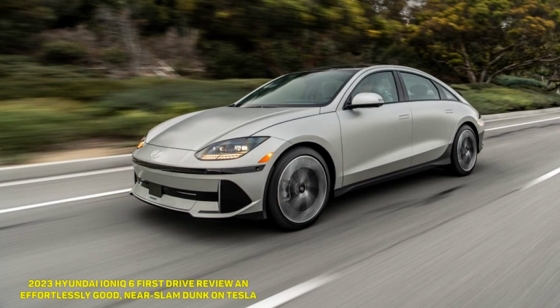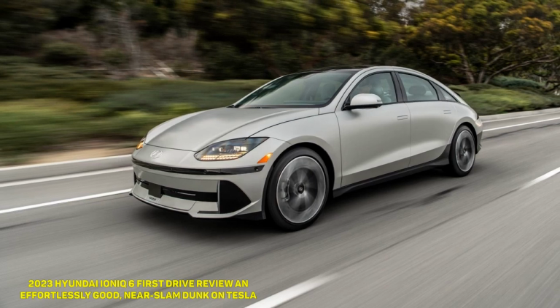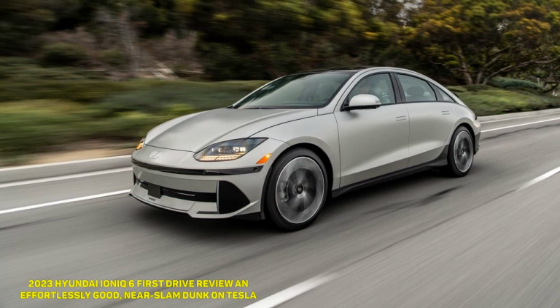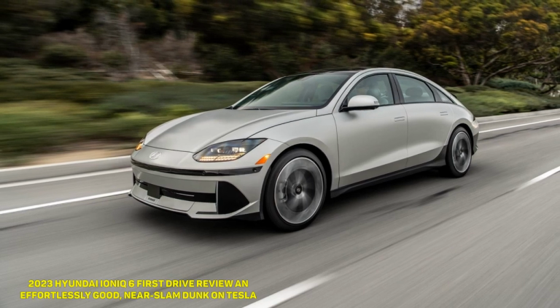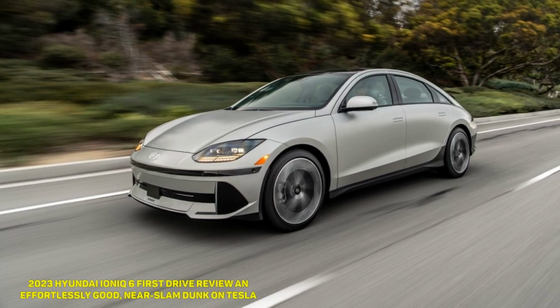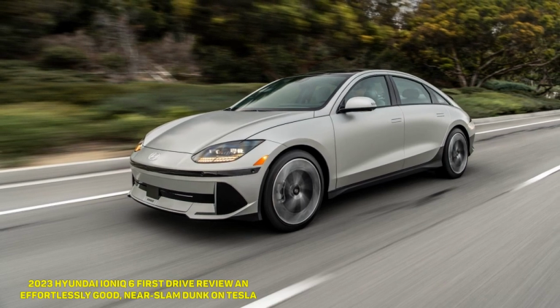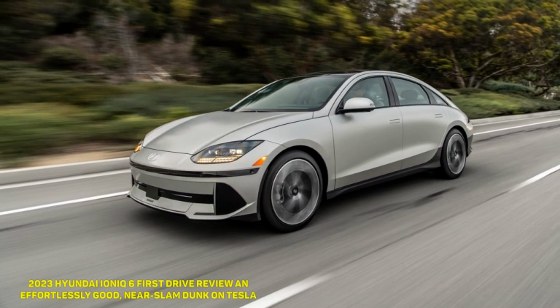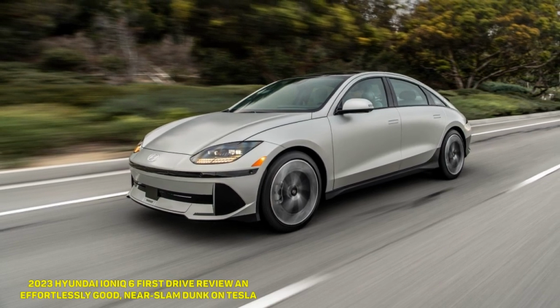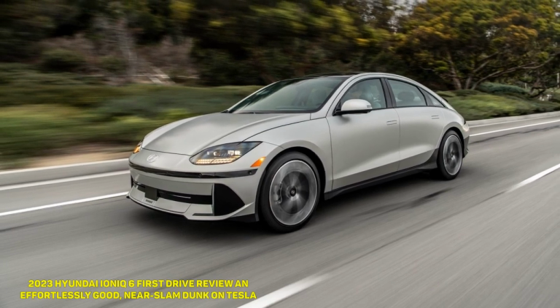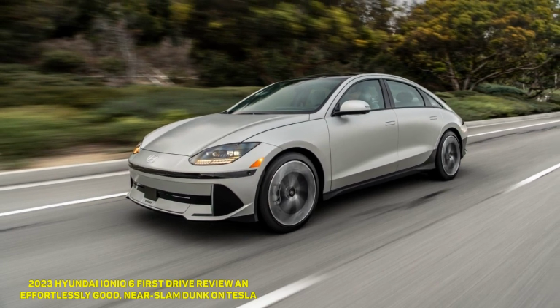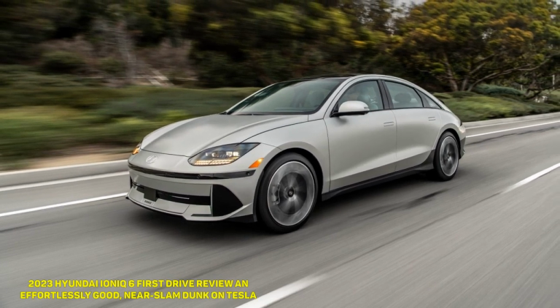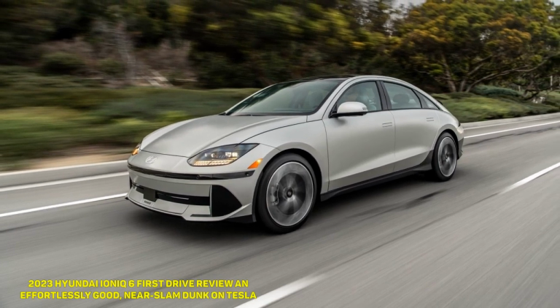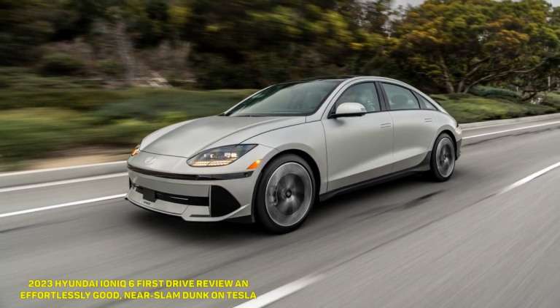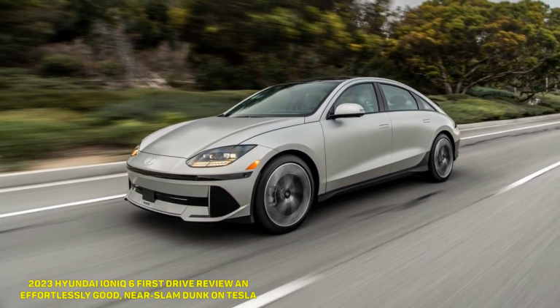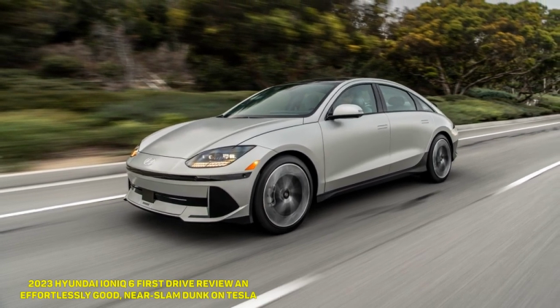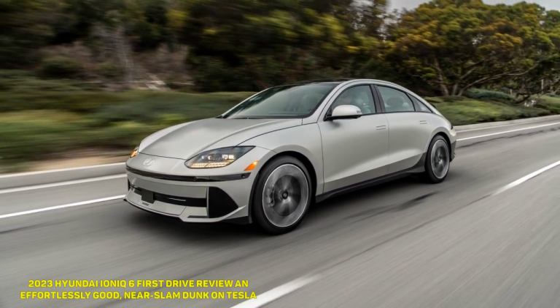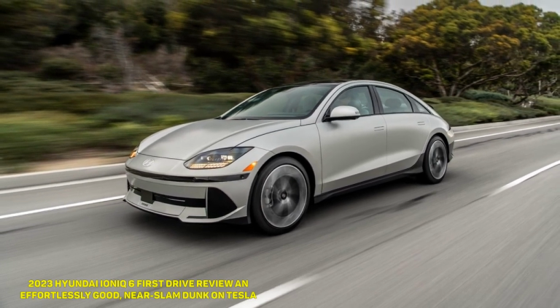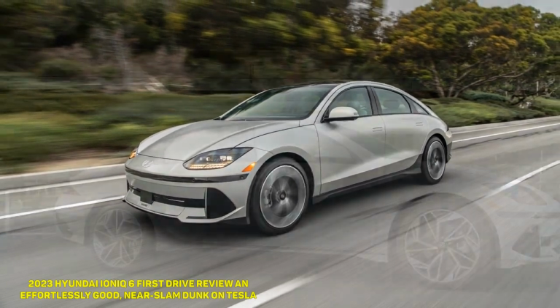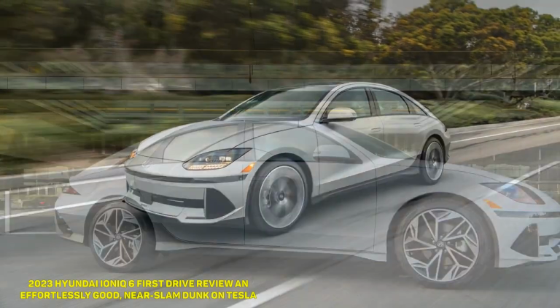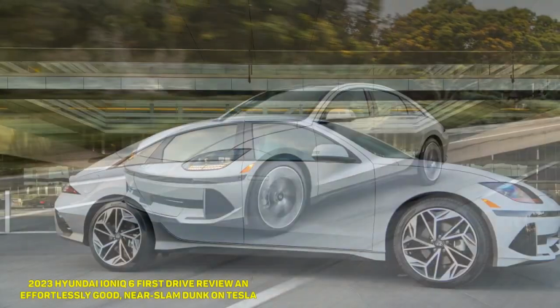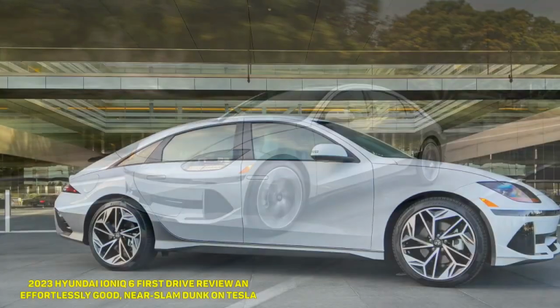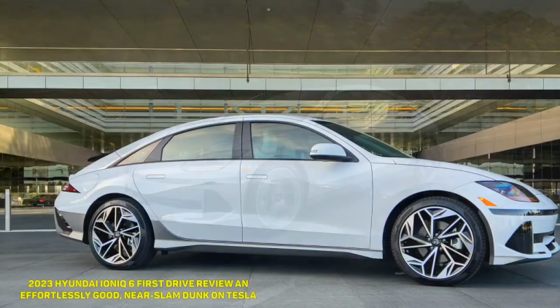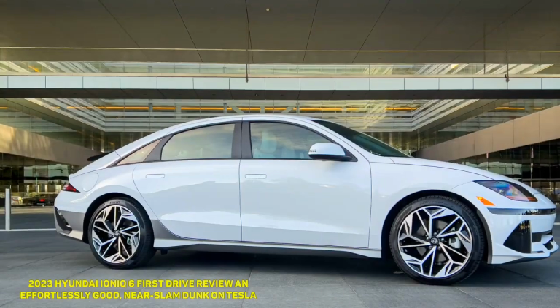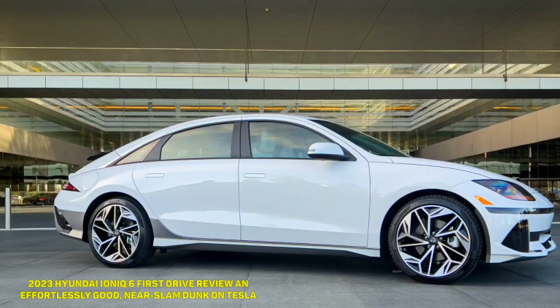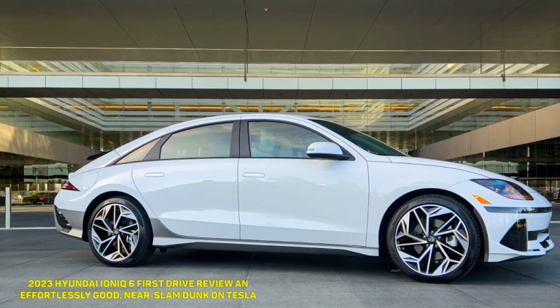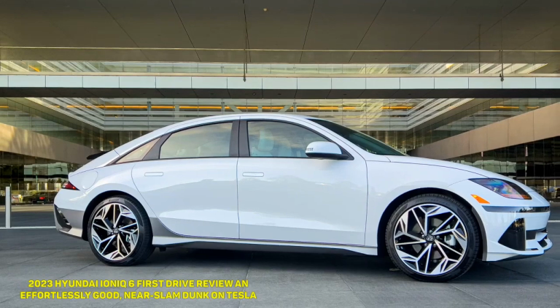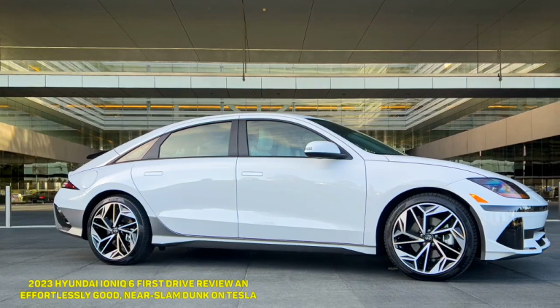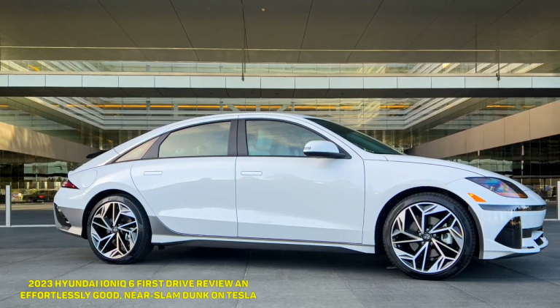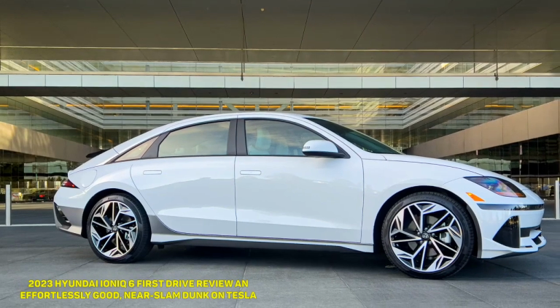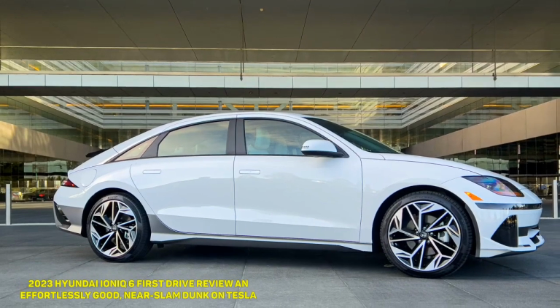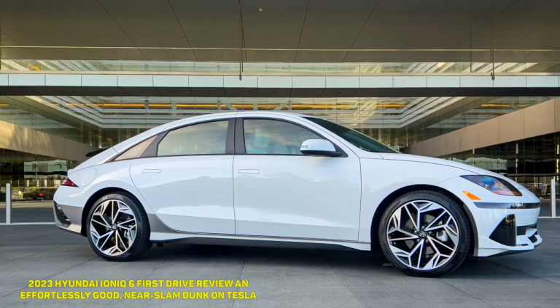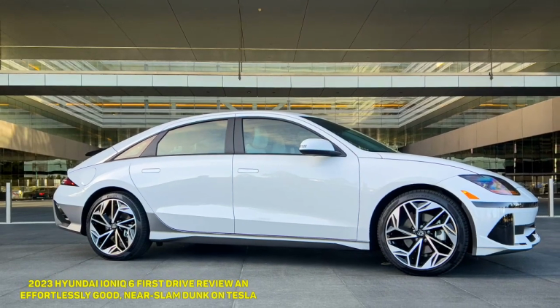2023 Hyundai Ioniq 6 First Drive Review: an effortlessly good, near slam dunk on Tesla.